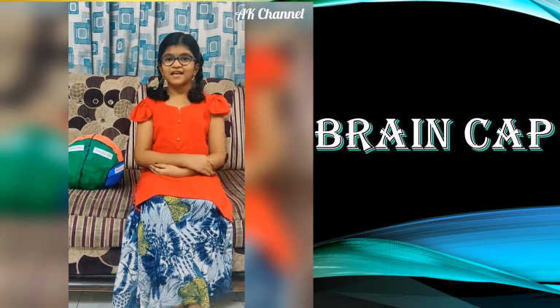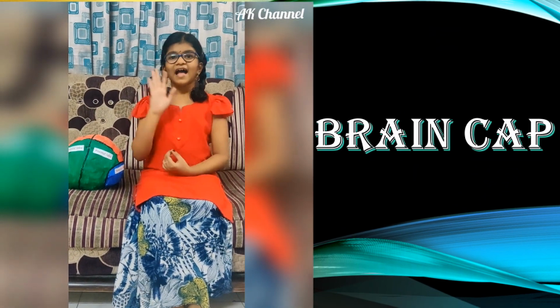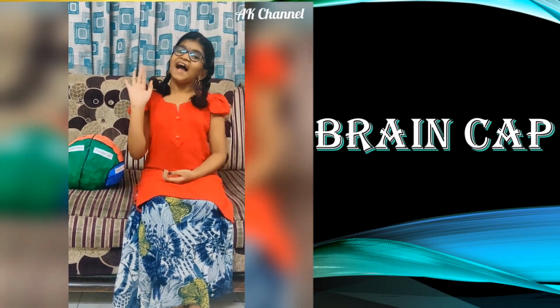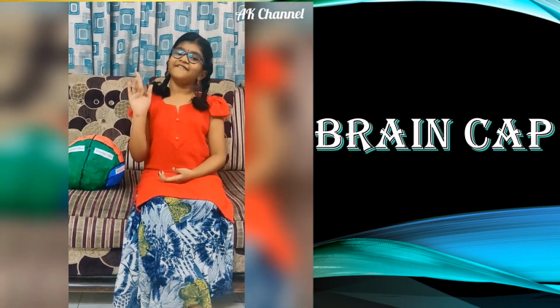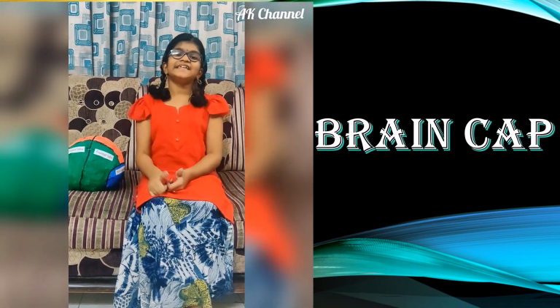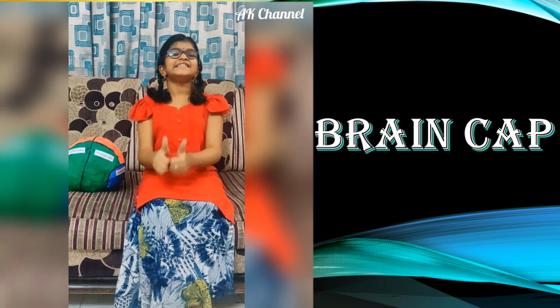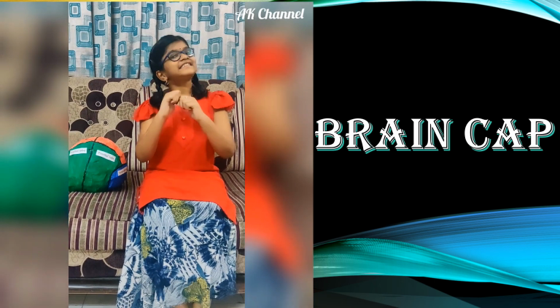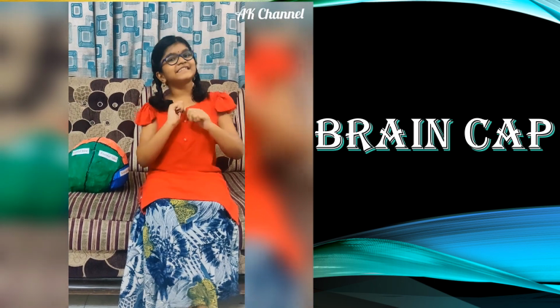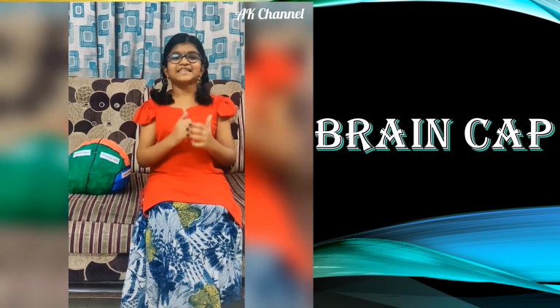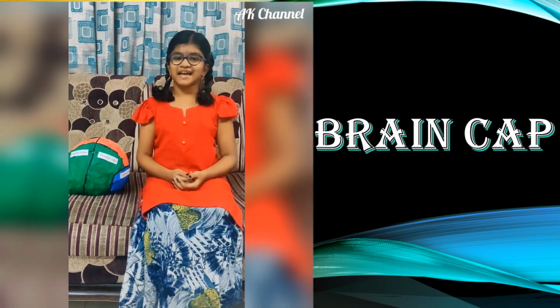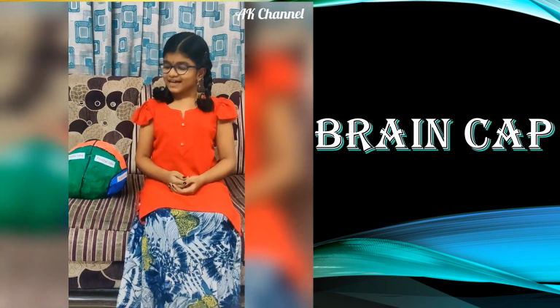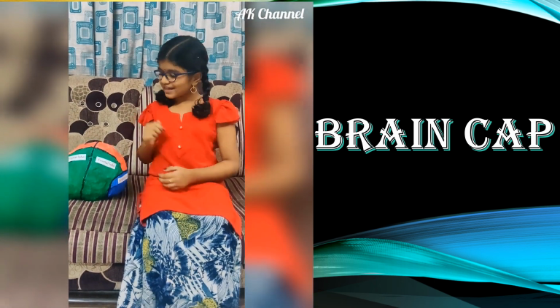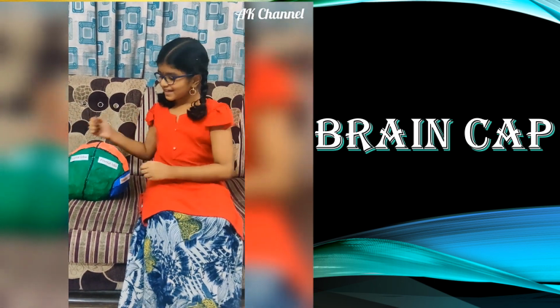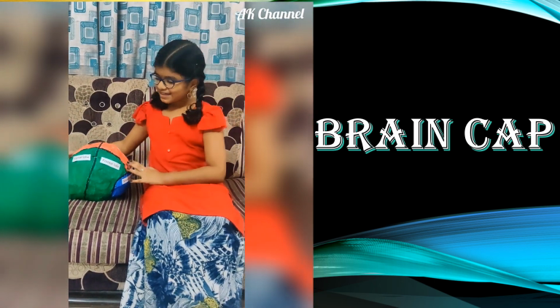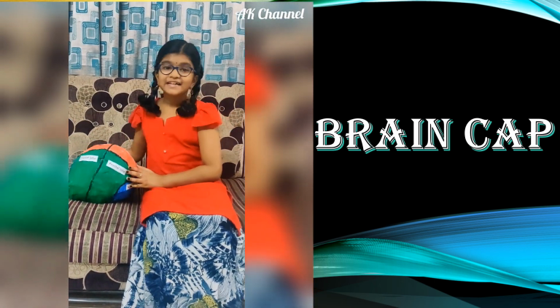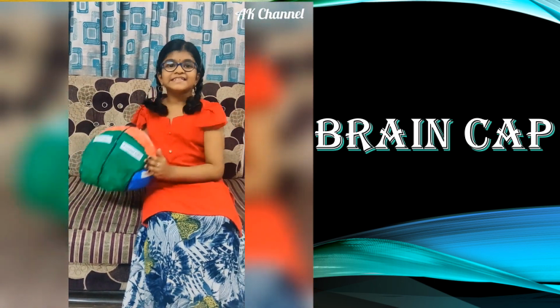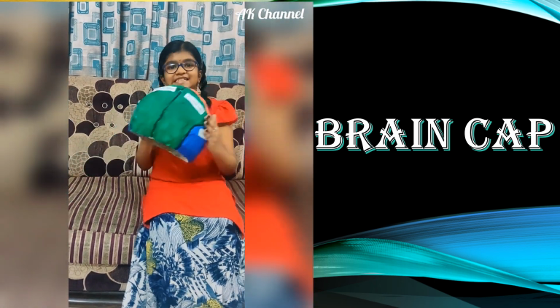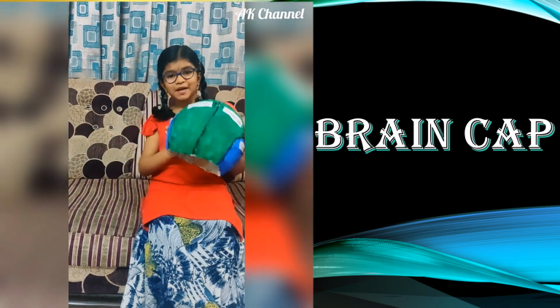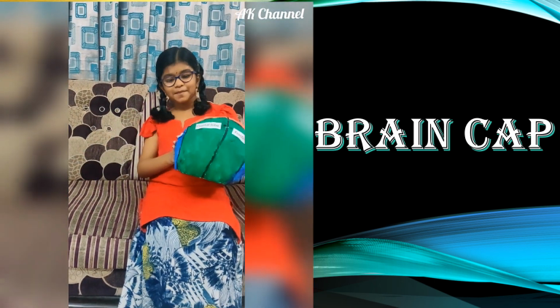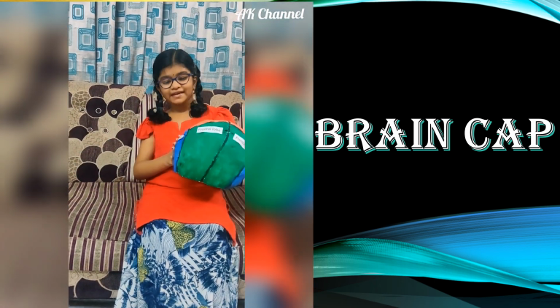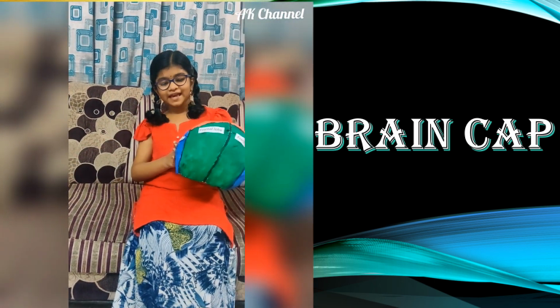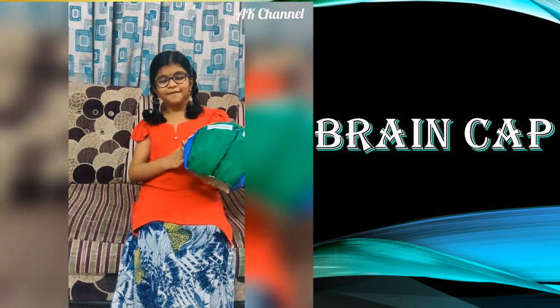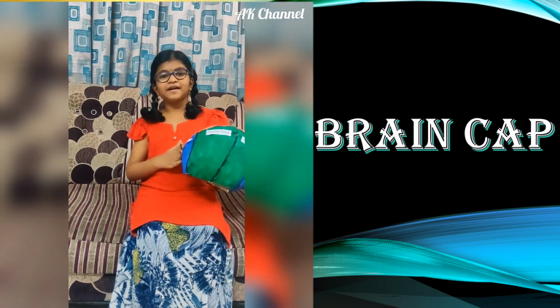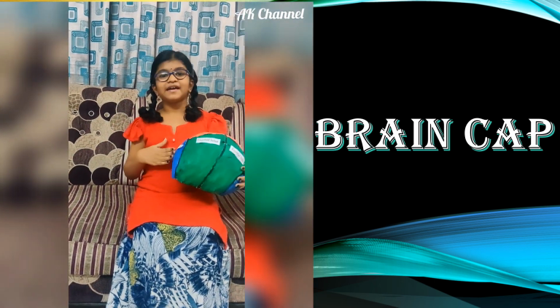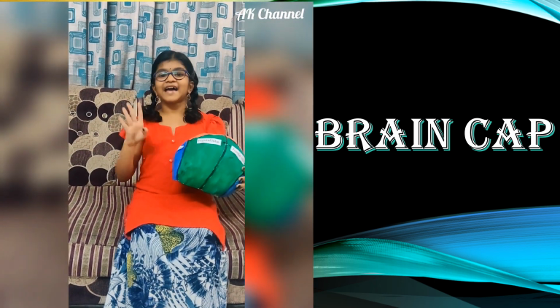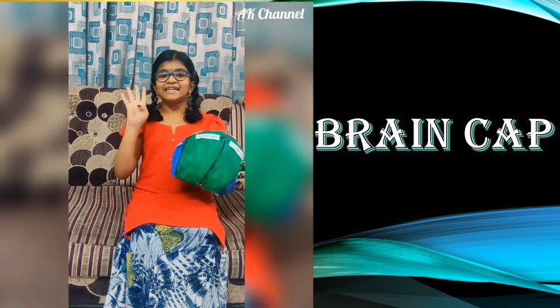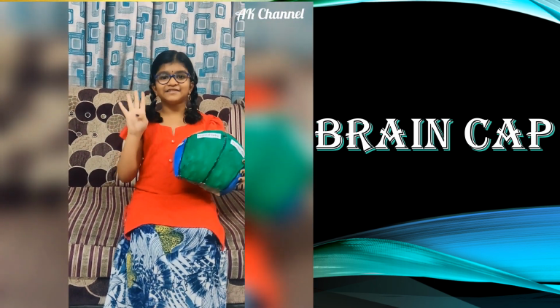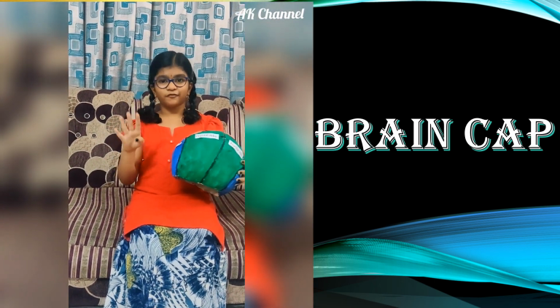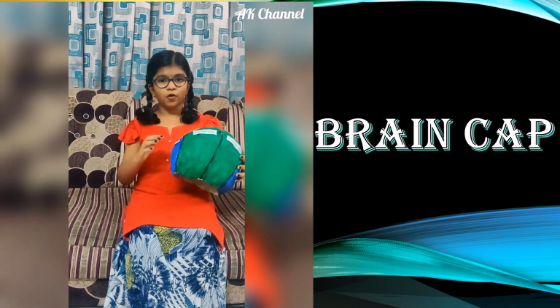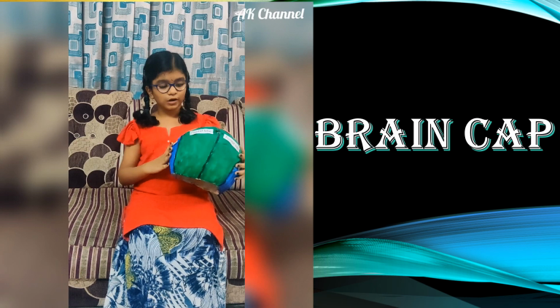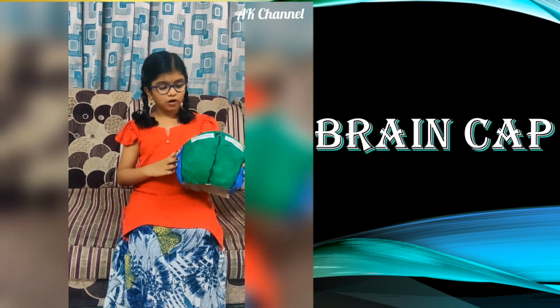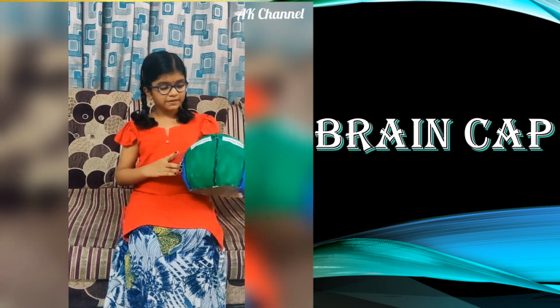Hi friends, this is Akshayya. This is my brain cap — it has 4 lobes.